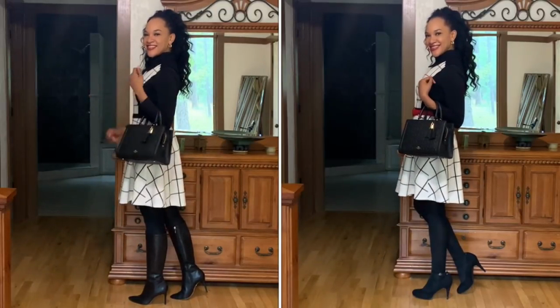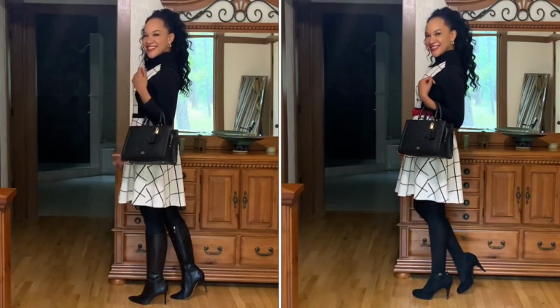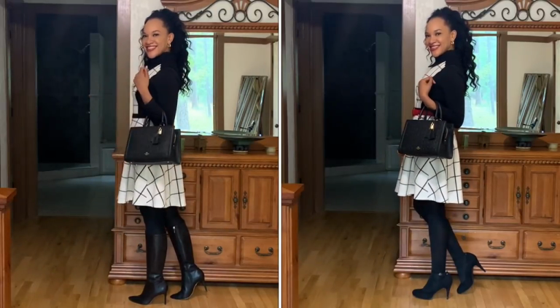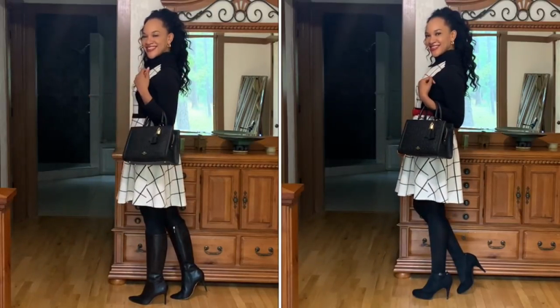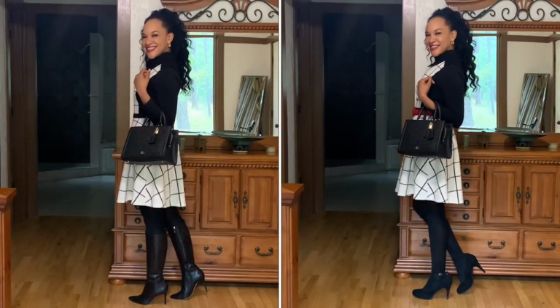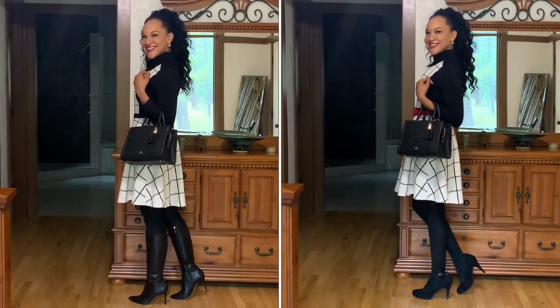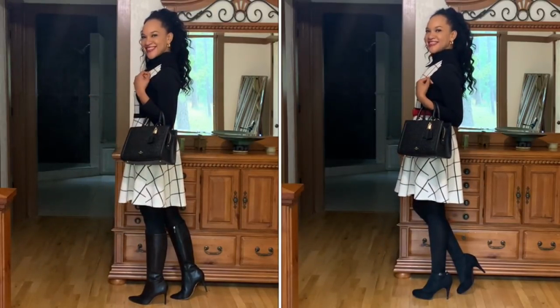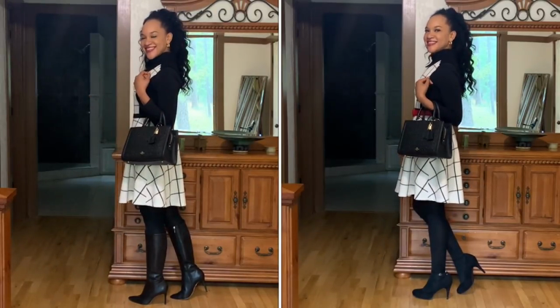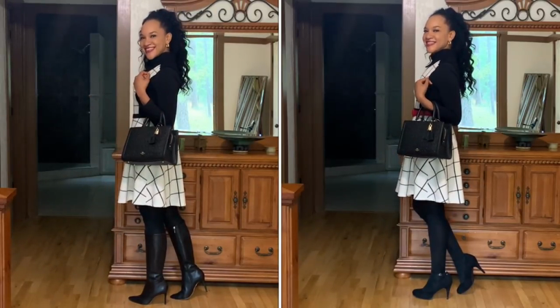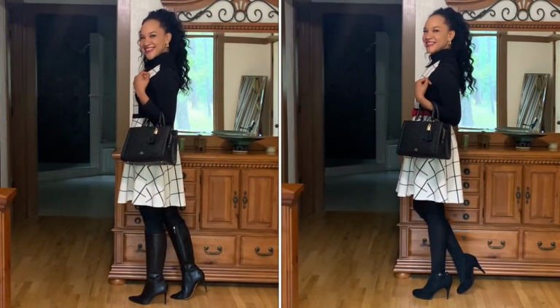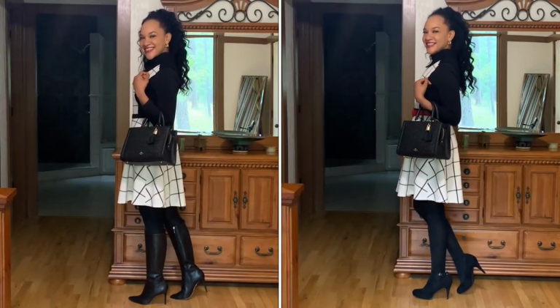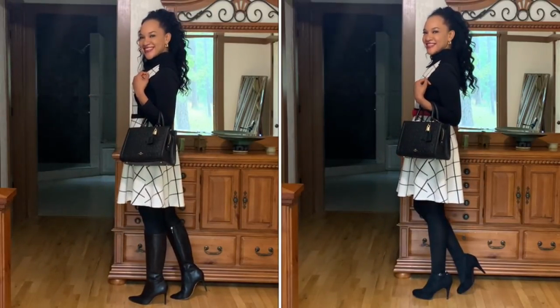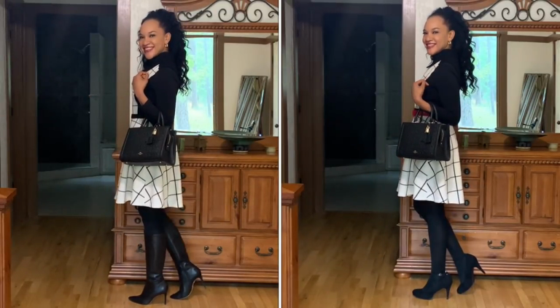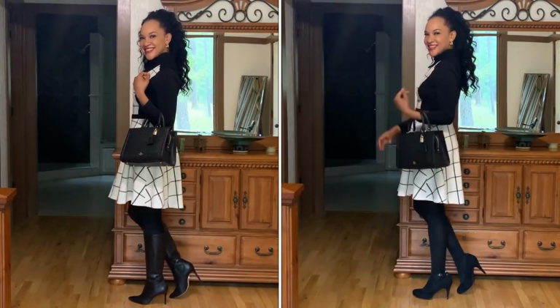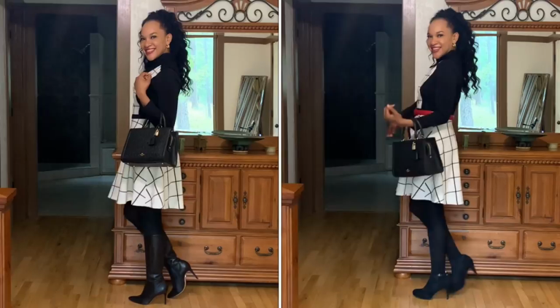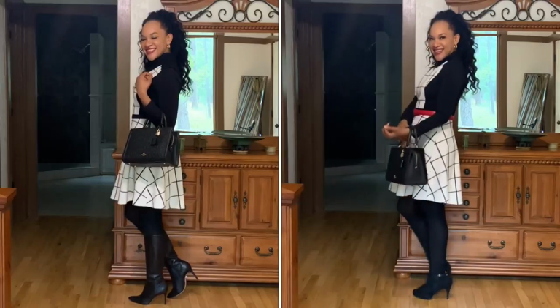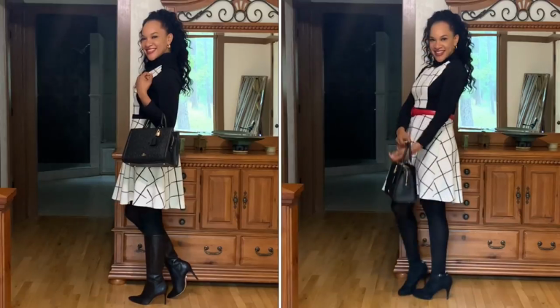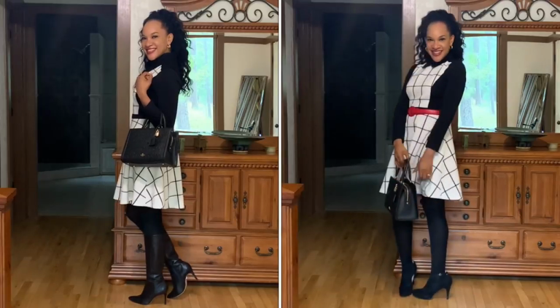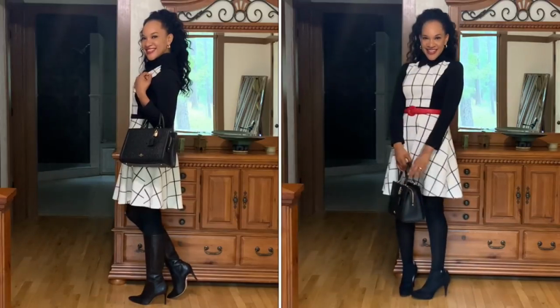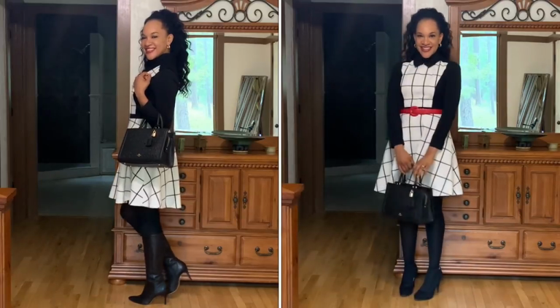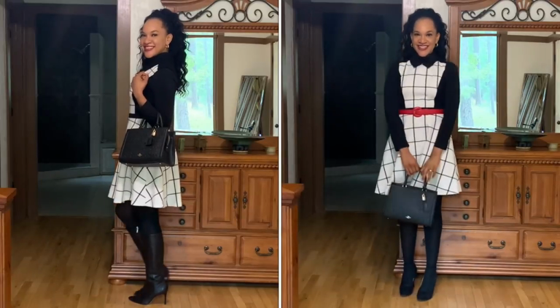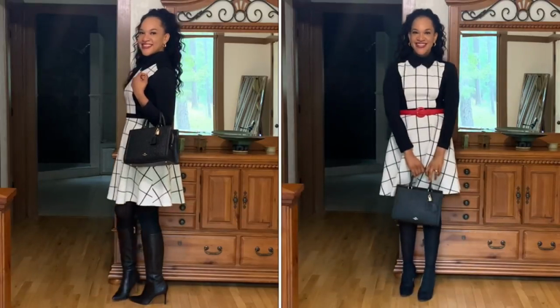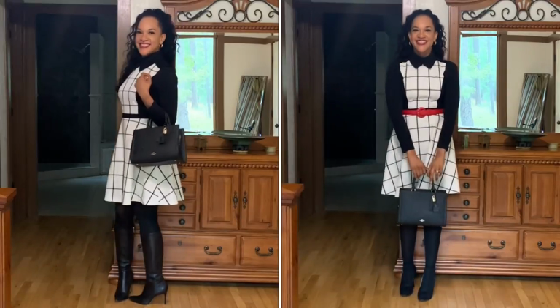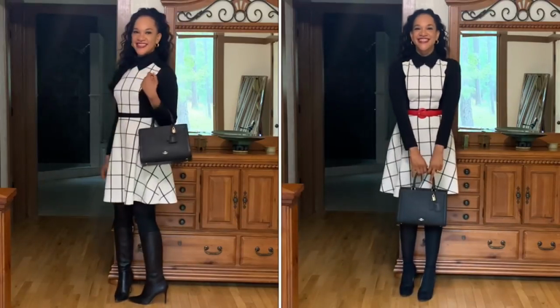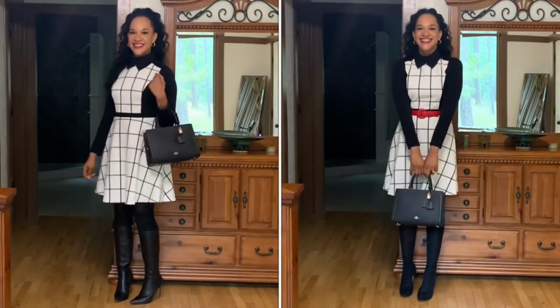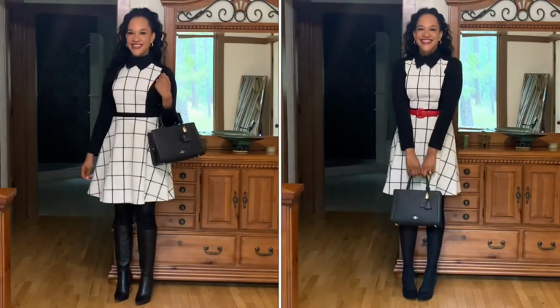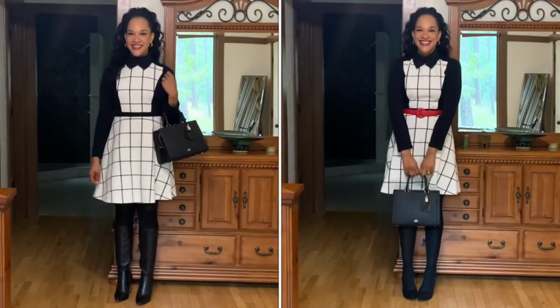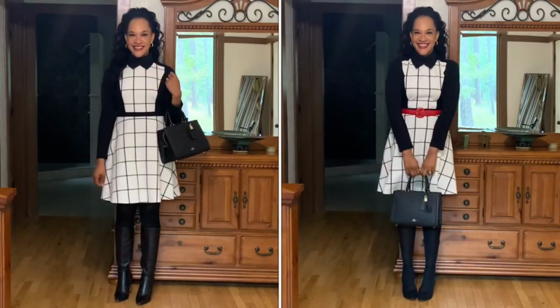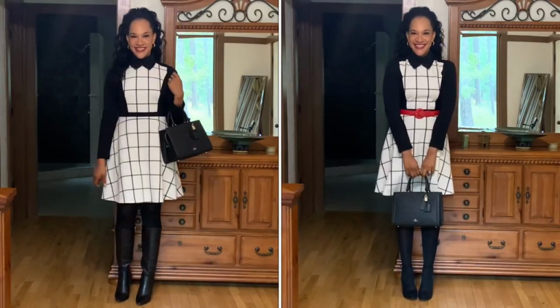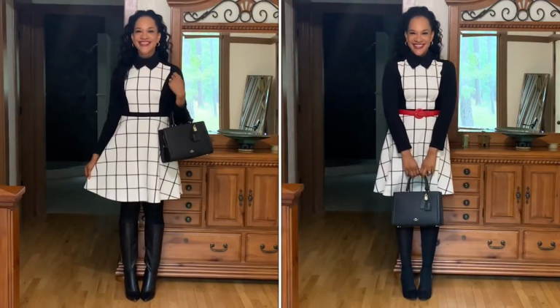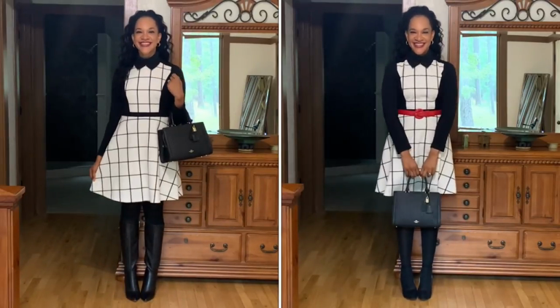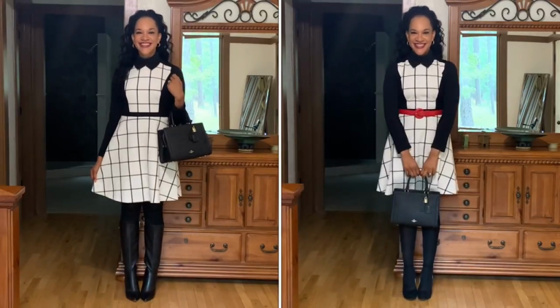I almost forgot to mention that the handbag I am carrying is a Coach Zoe carryall.